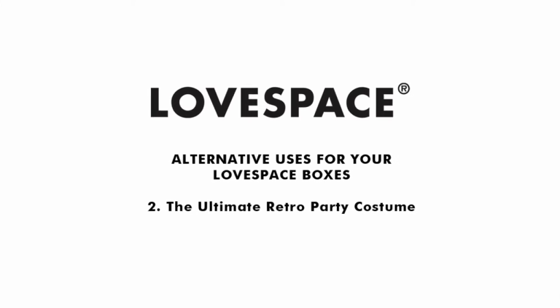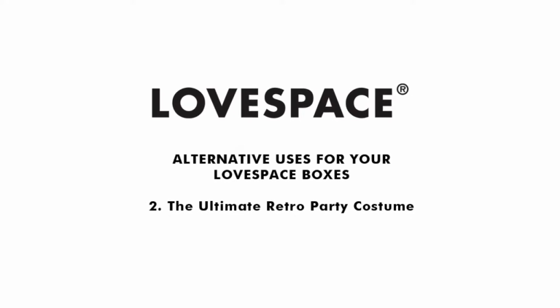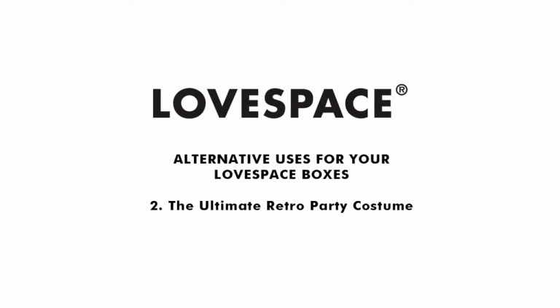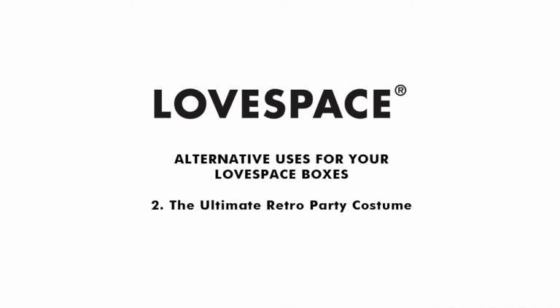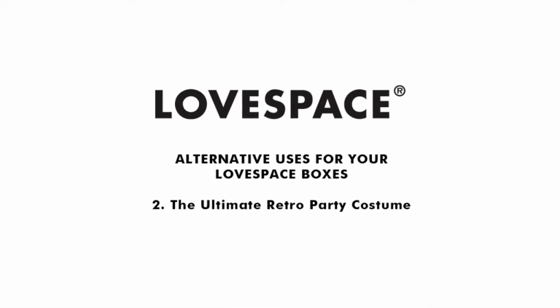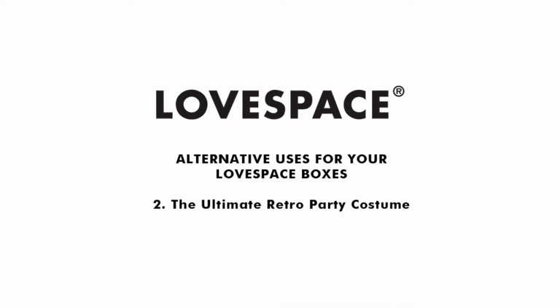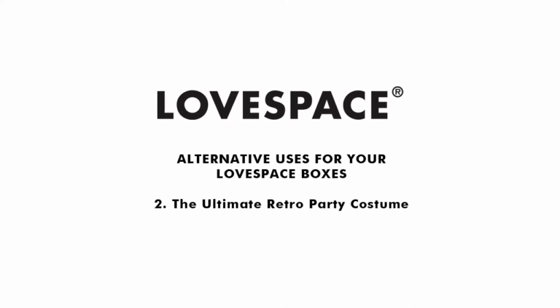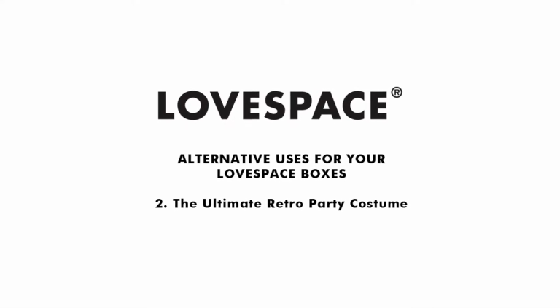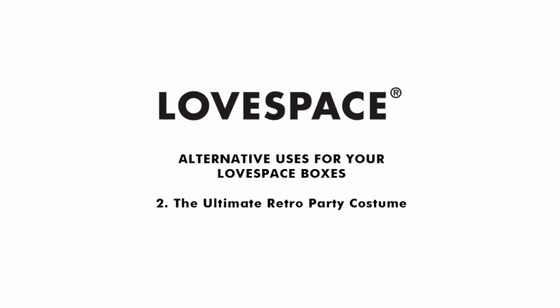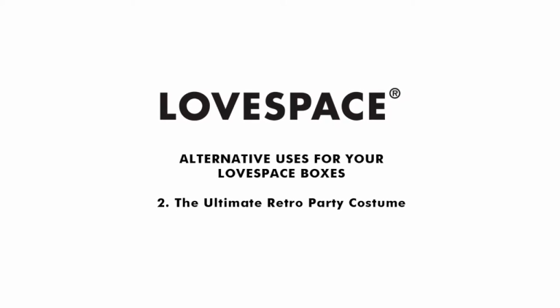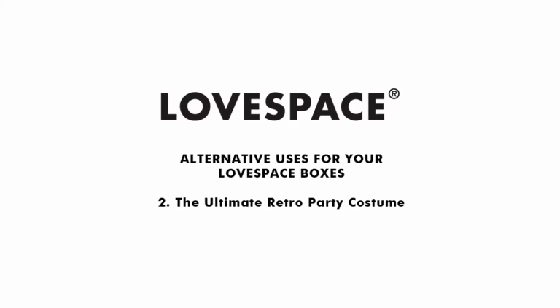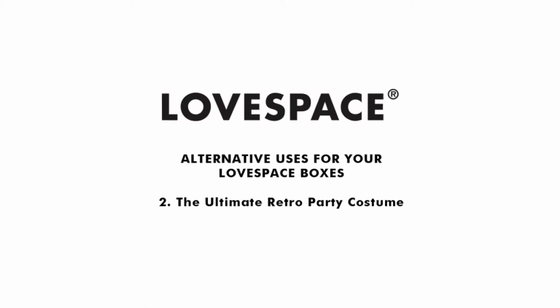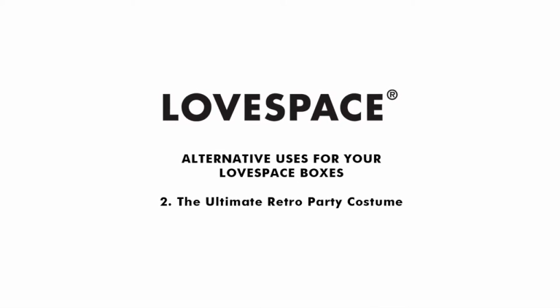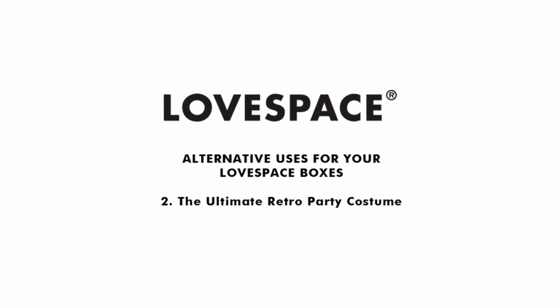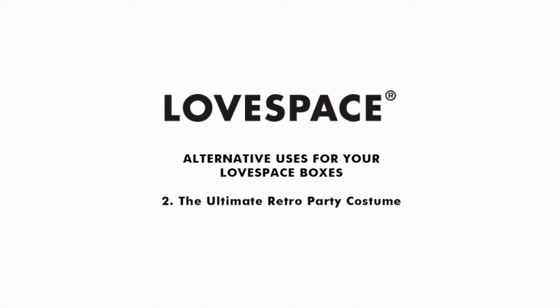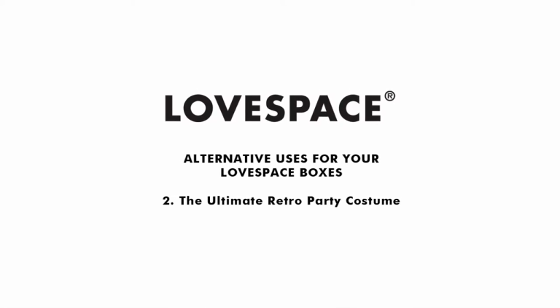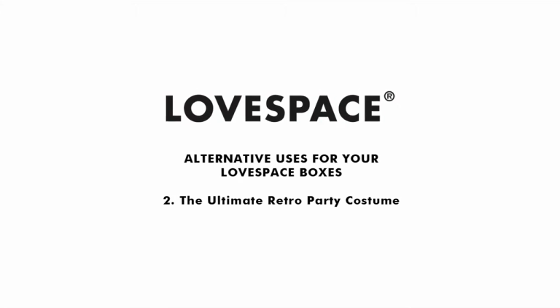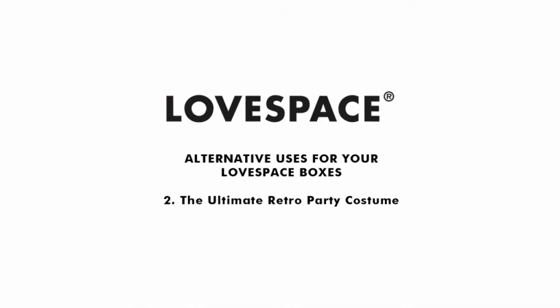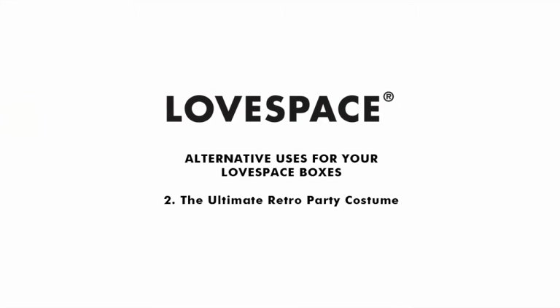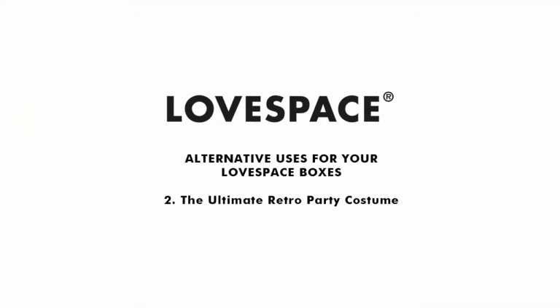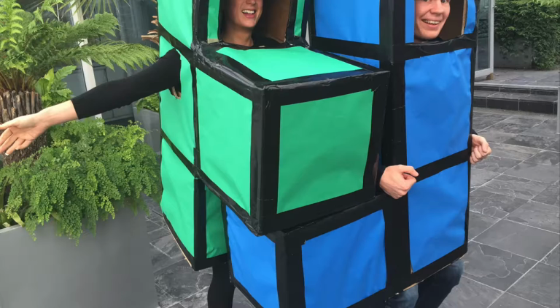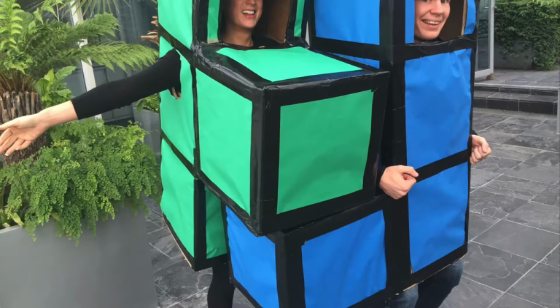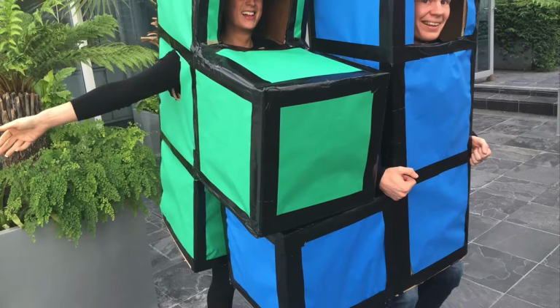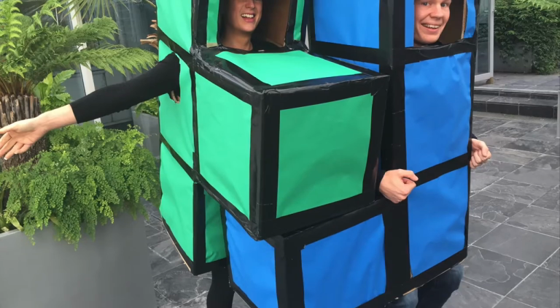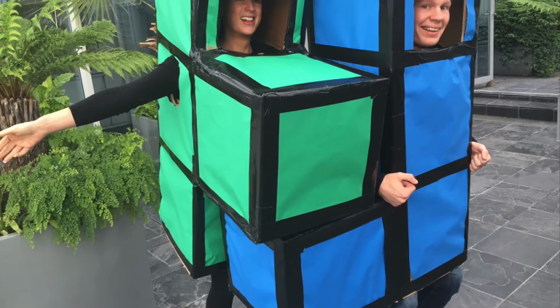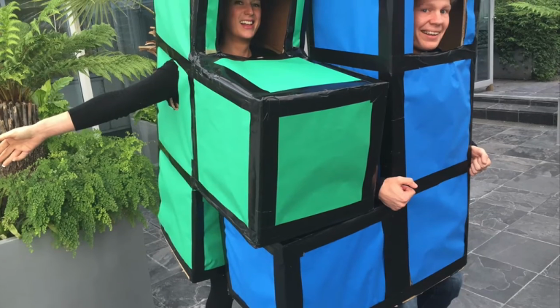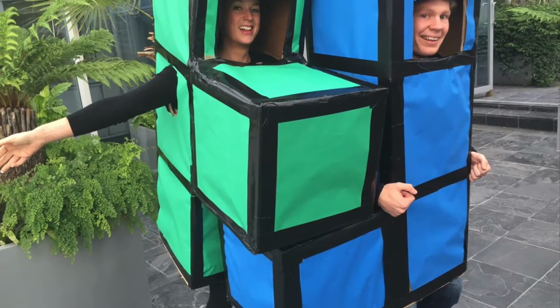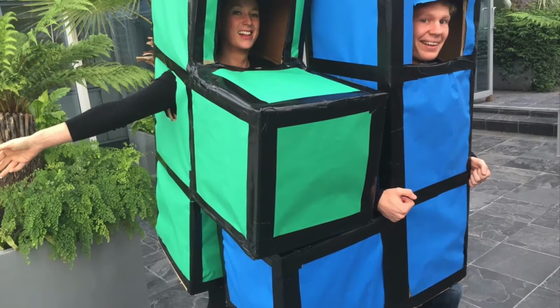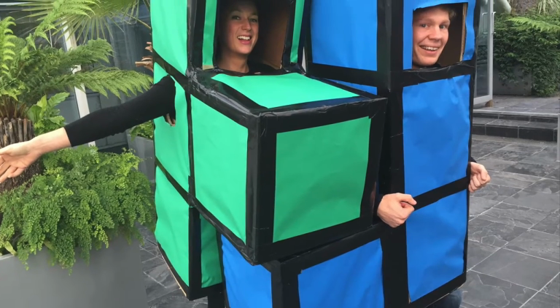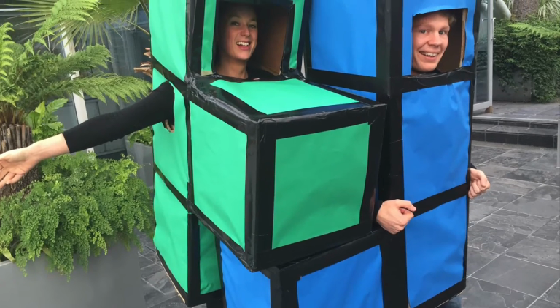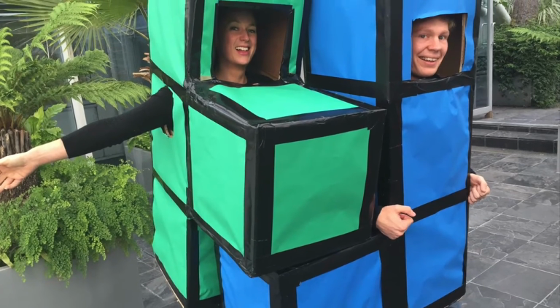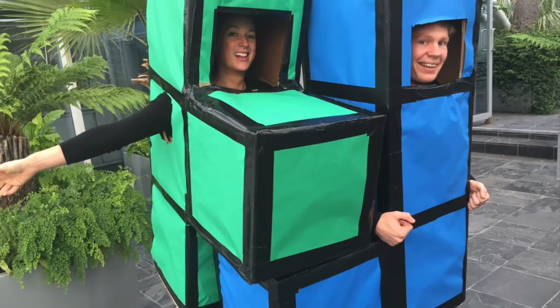Hey, we're Lovespace and today we're going to show you how to turn your old storage materials into the ultimate retro party wear.